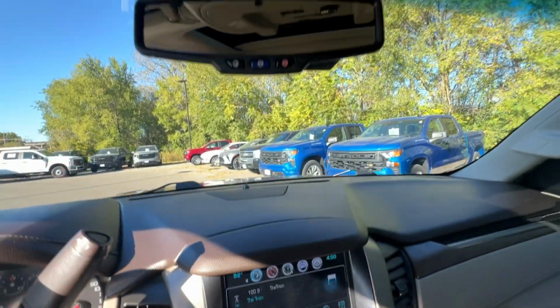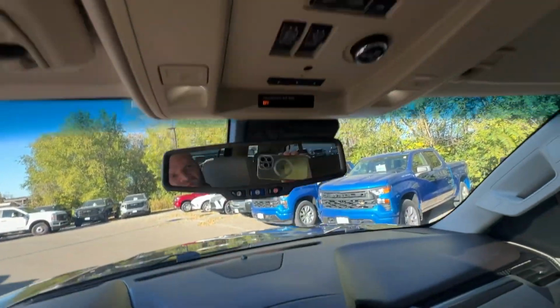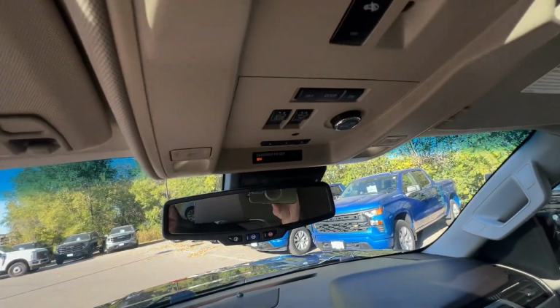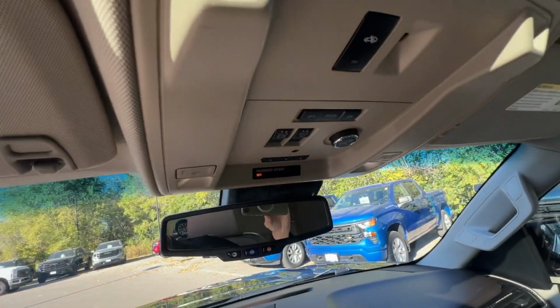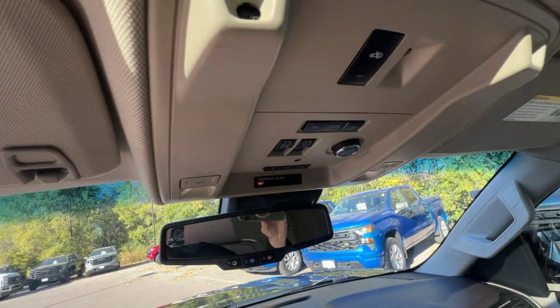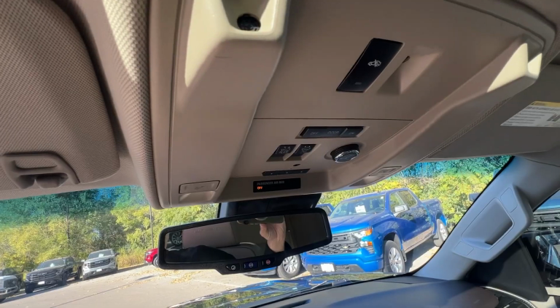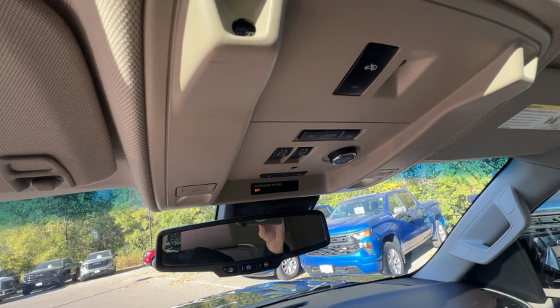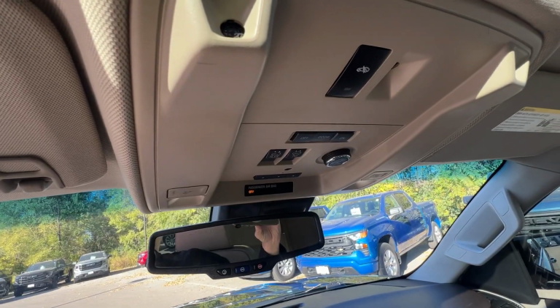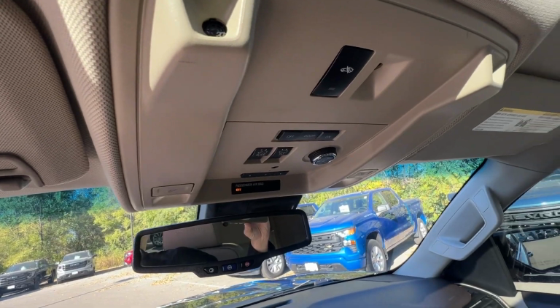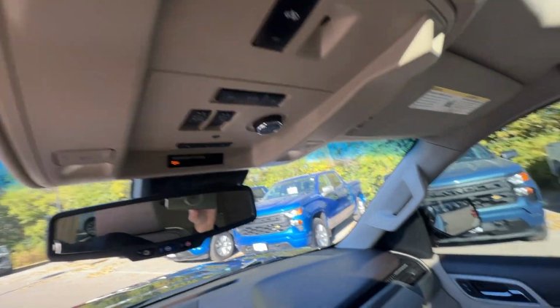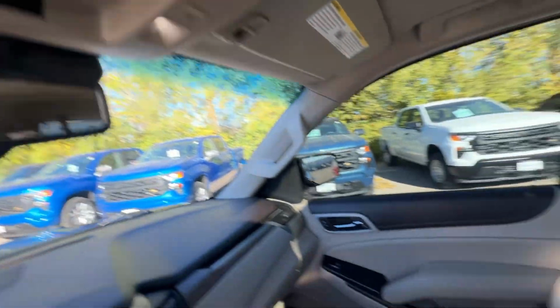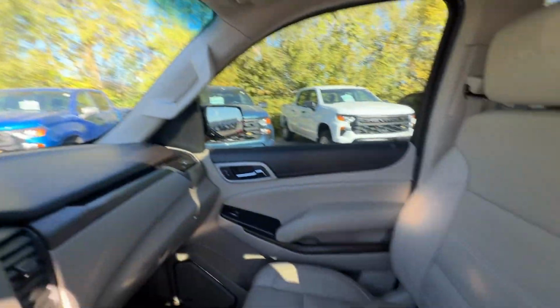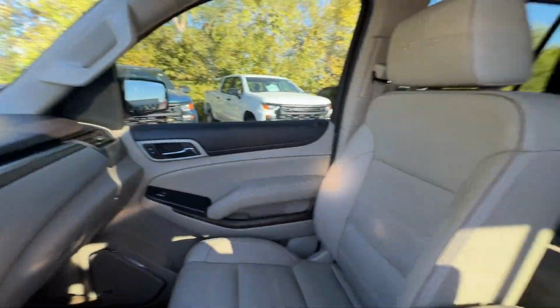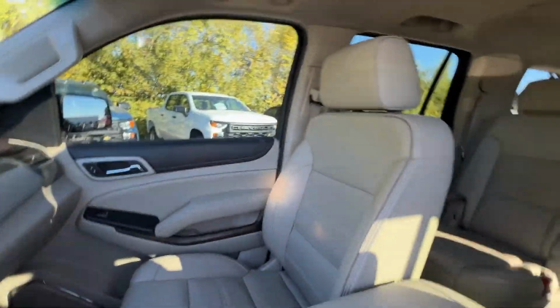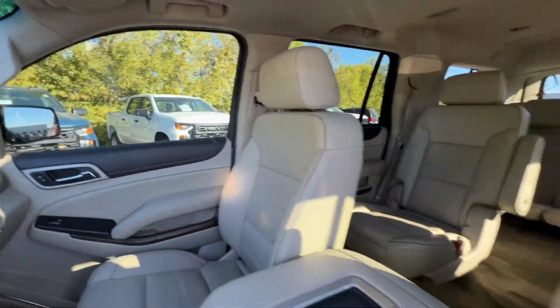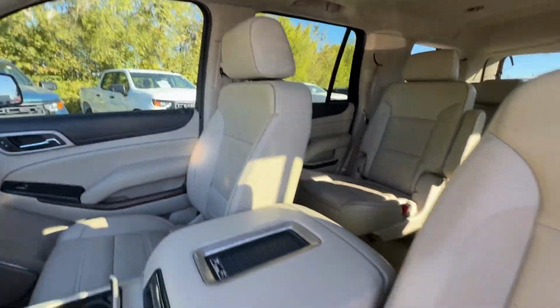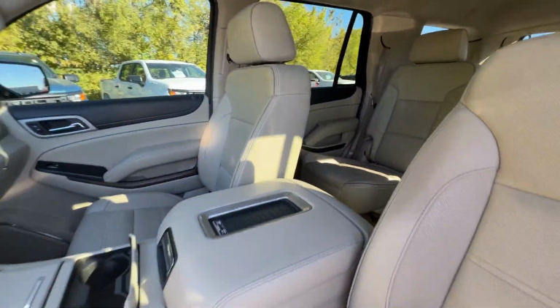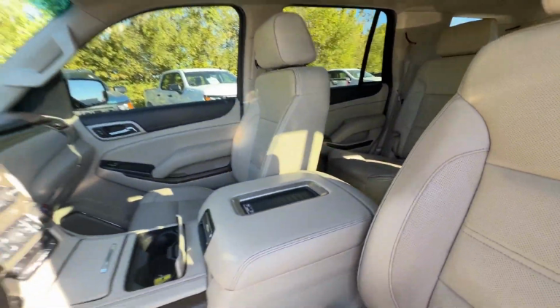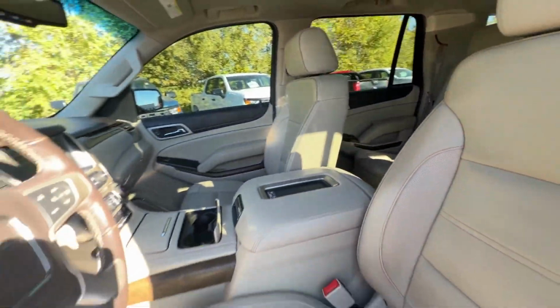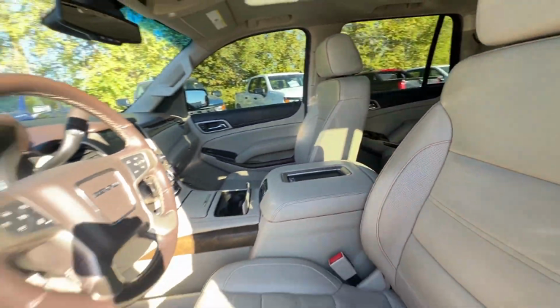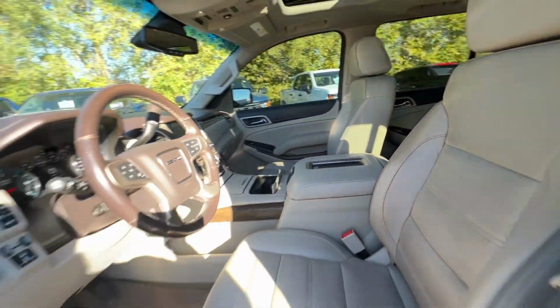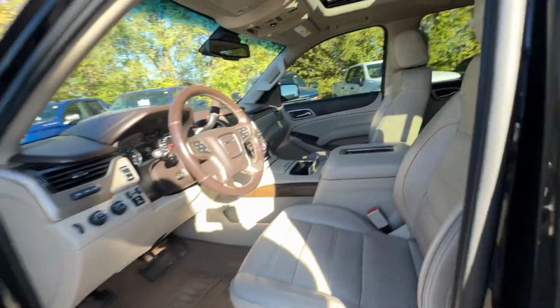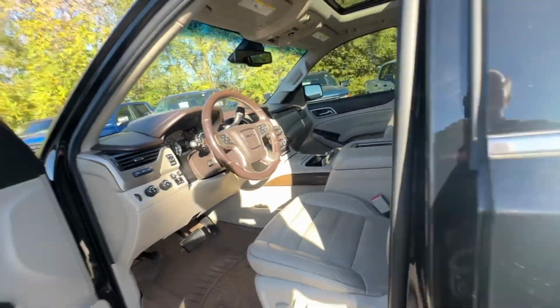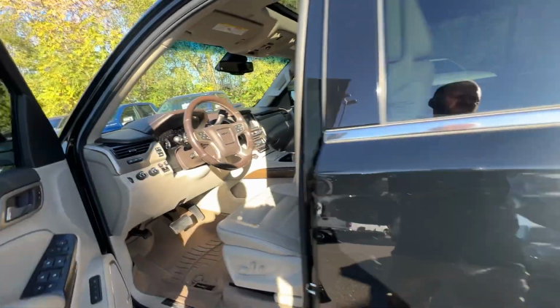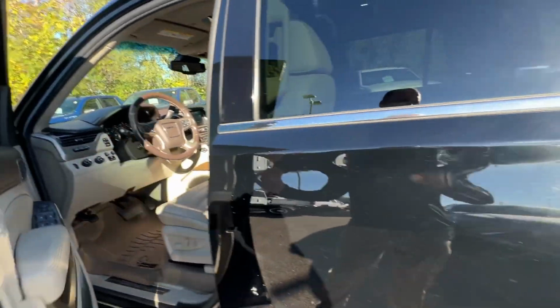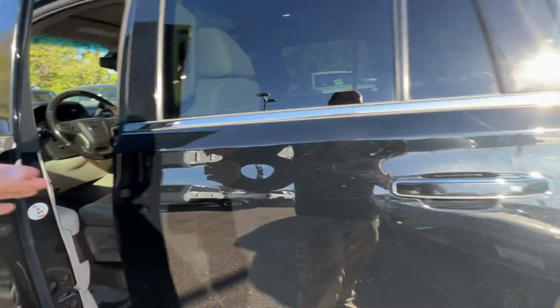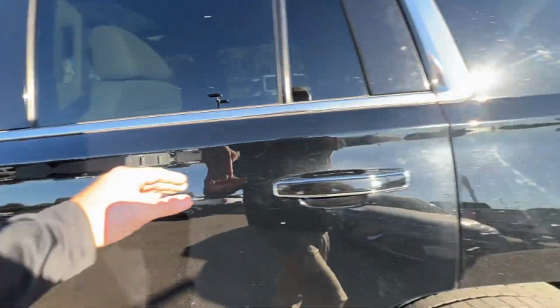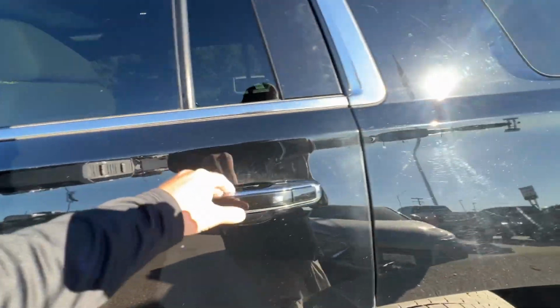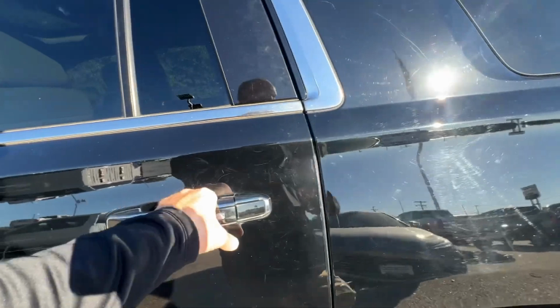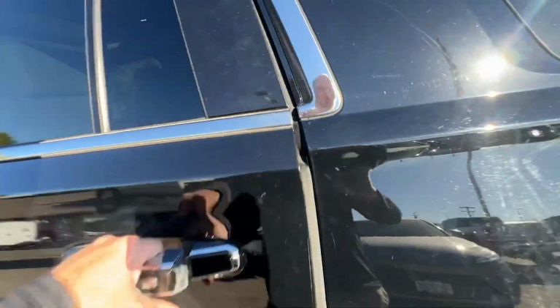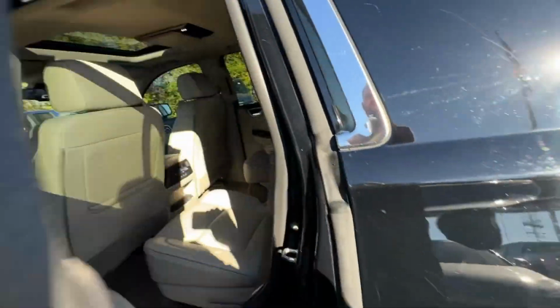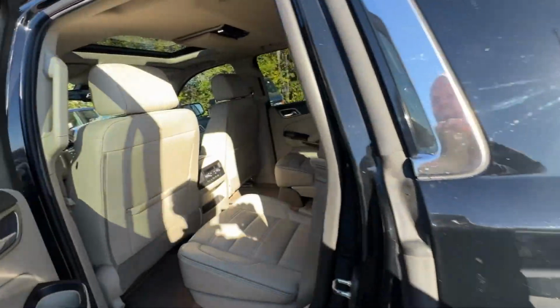Don't miss the chance to drive away in this striking Yukon. Our team will give you an outstanding road test experience. Stop in today.